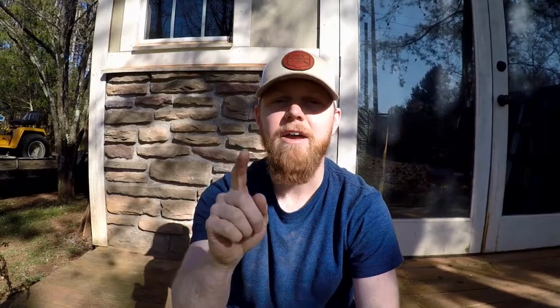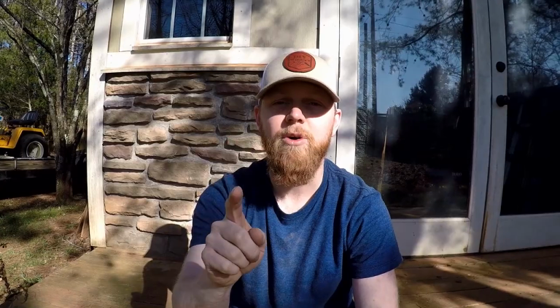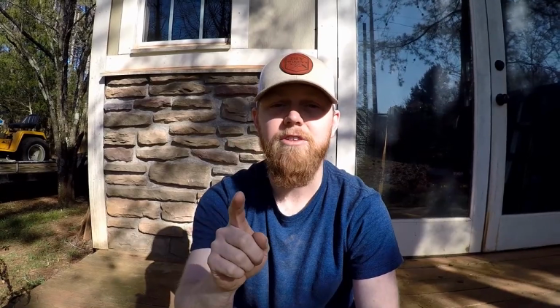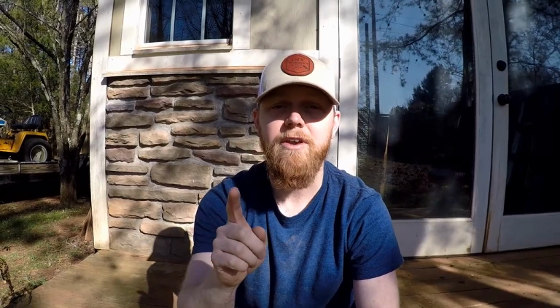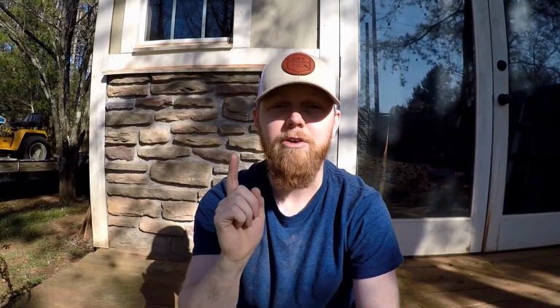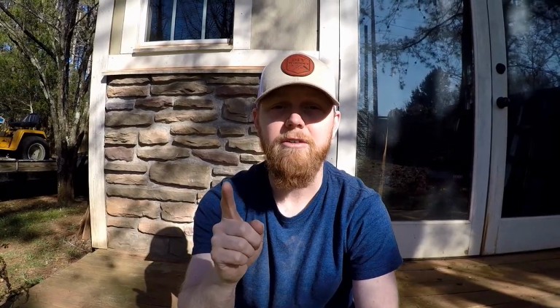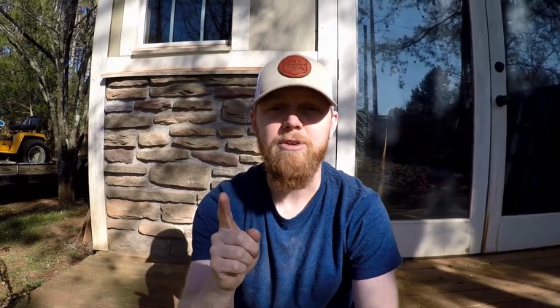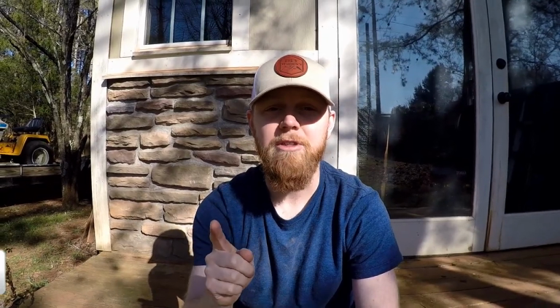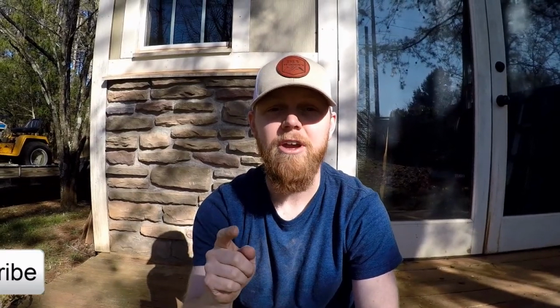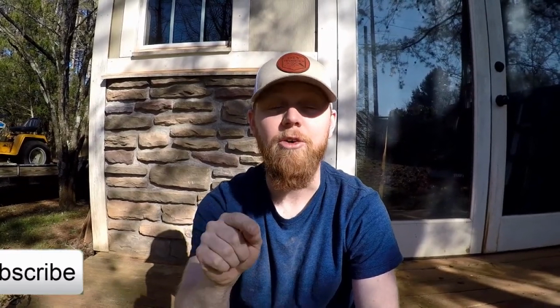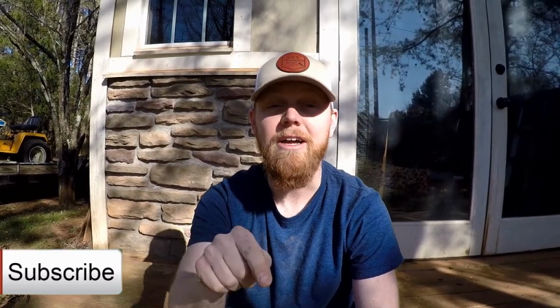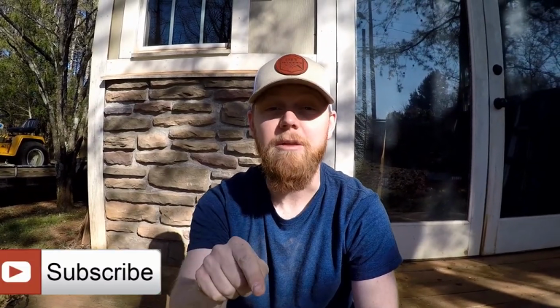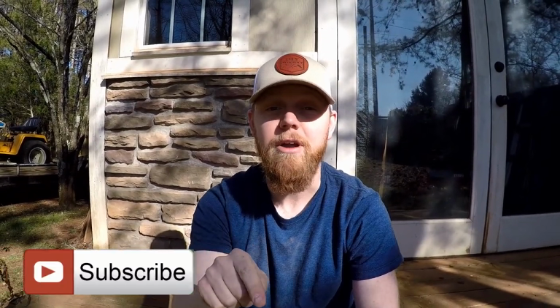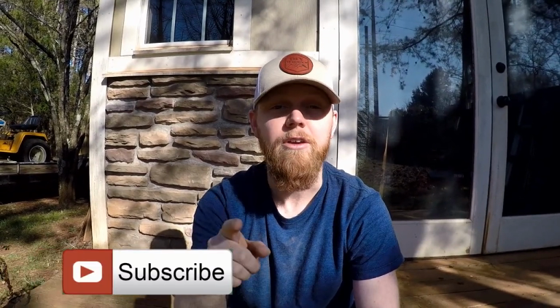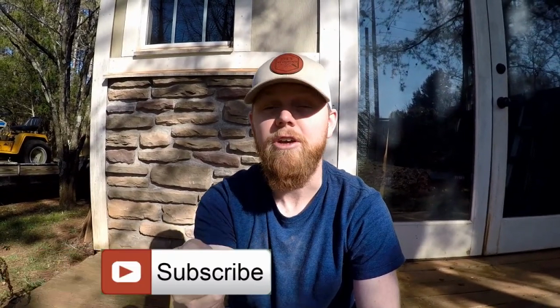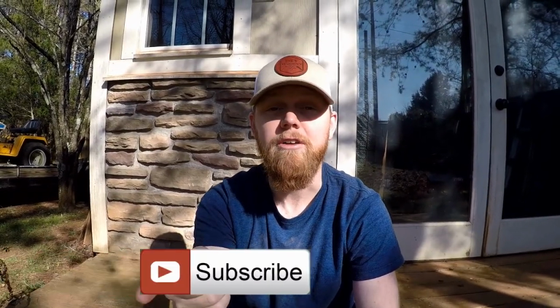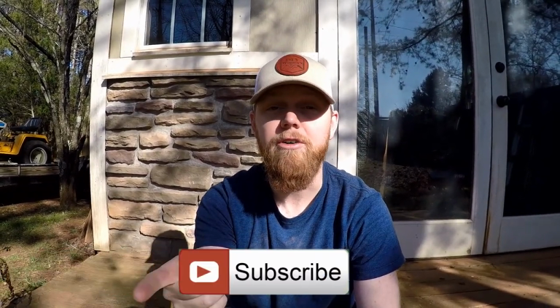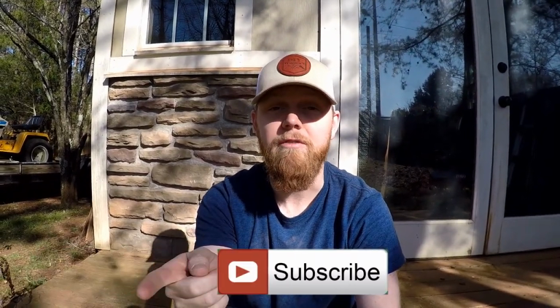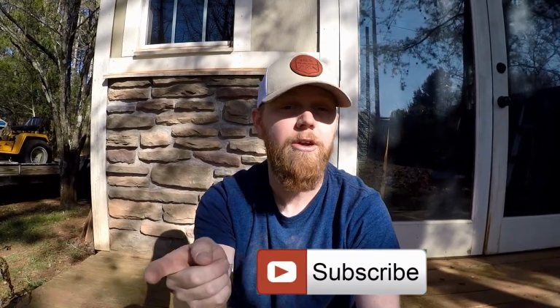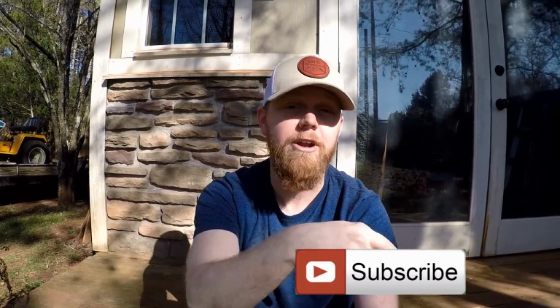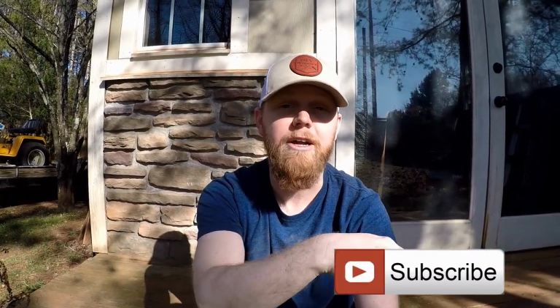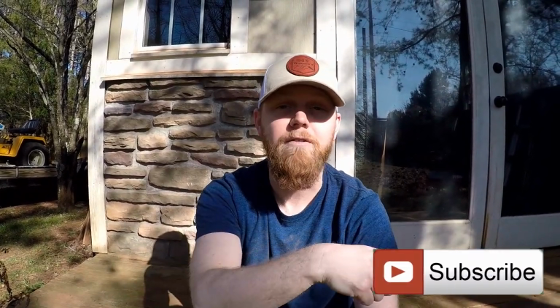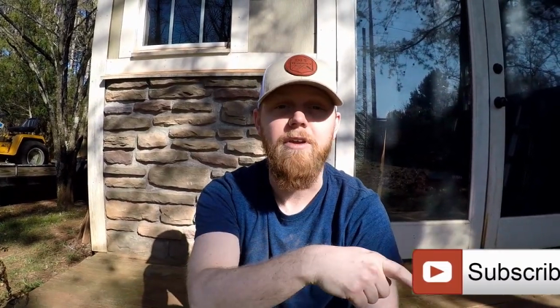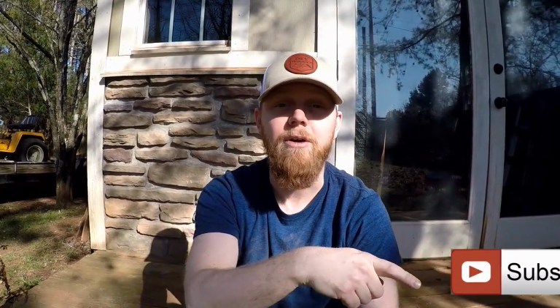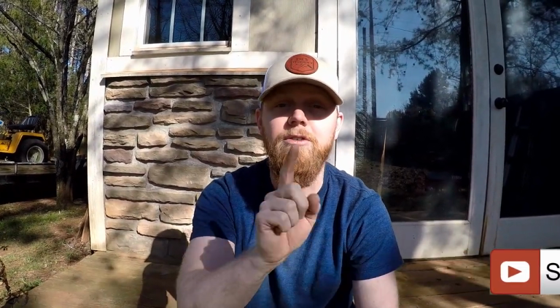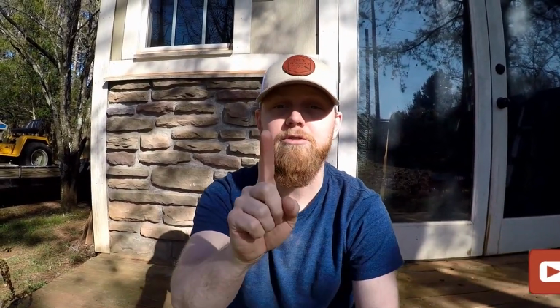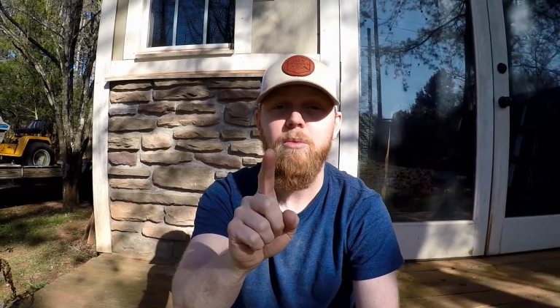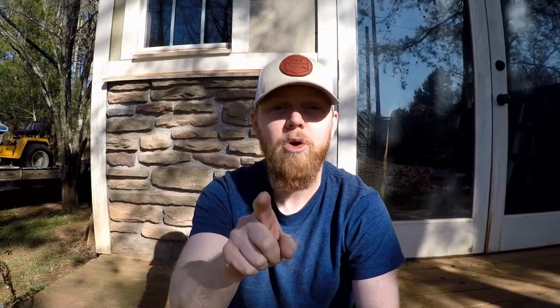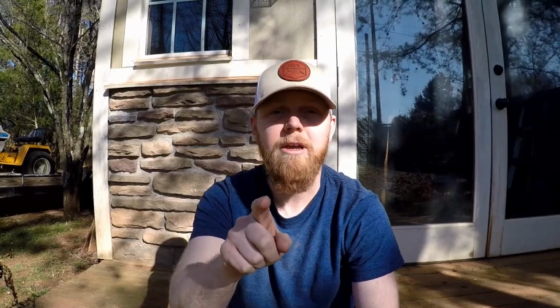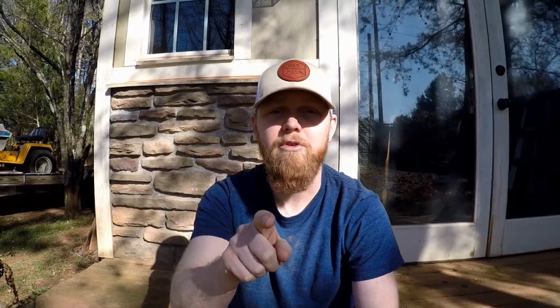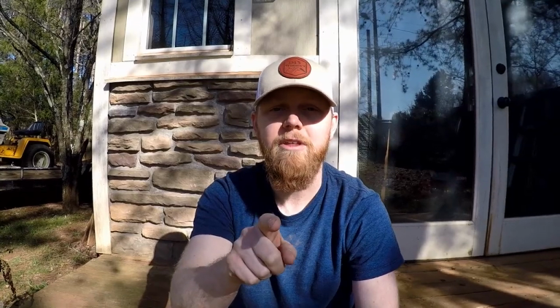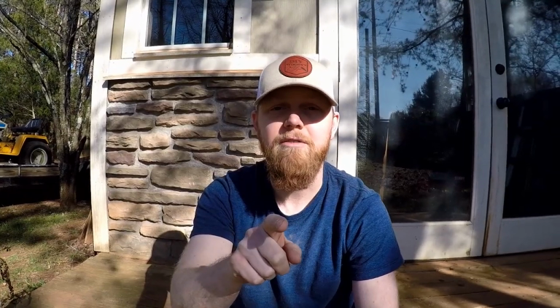Hey, if you're watching this video and you're not subscribed to the channel, go ahead and click the button. You clicked onto the video and you're going to click off the video, so just make one more click before you leave.